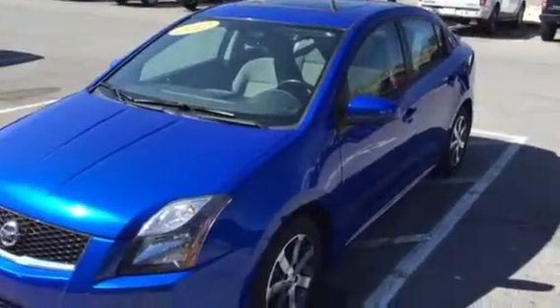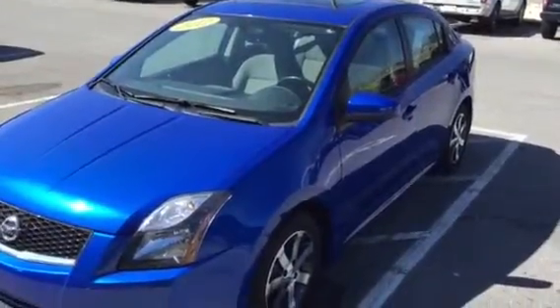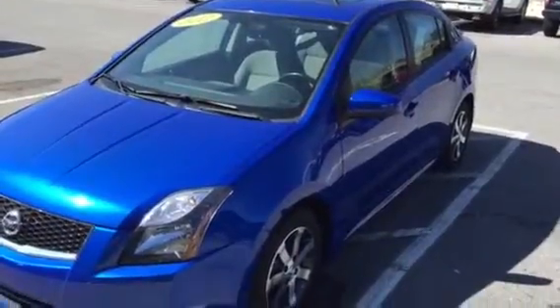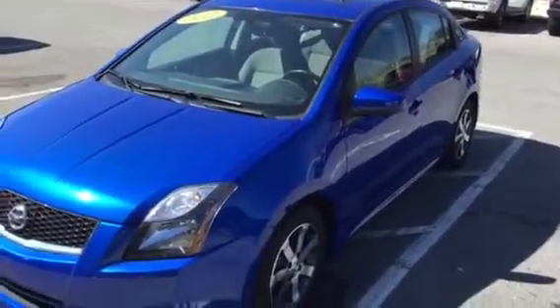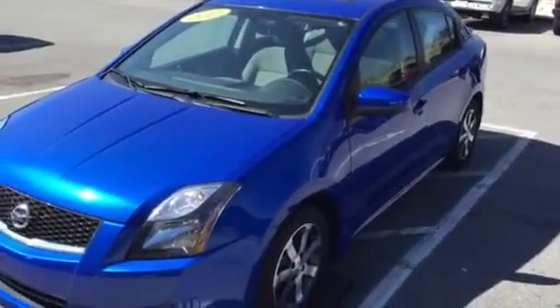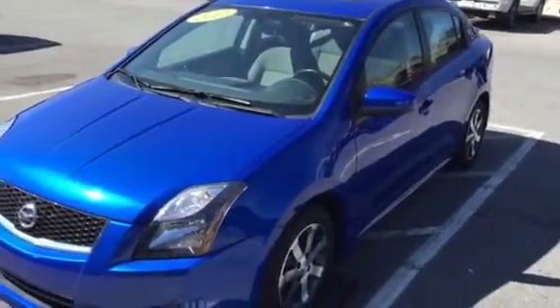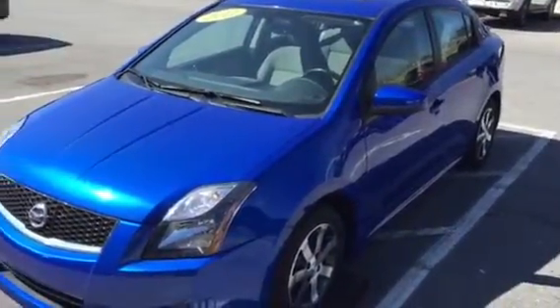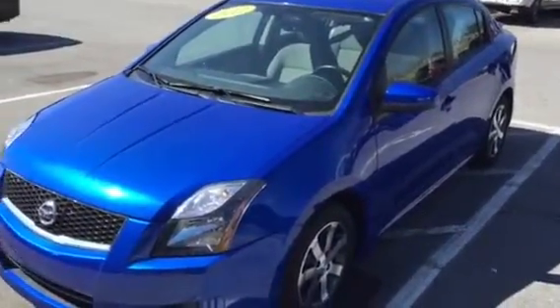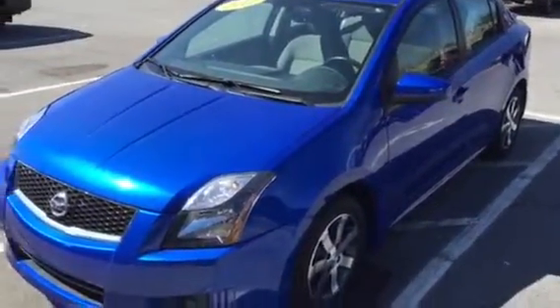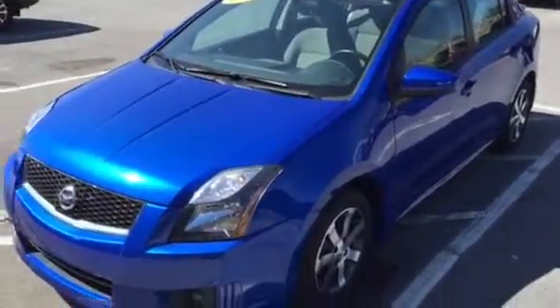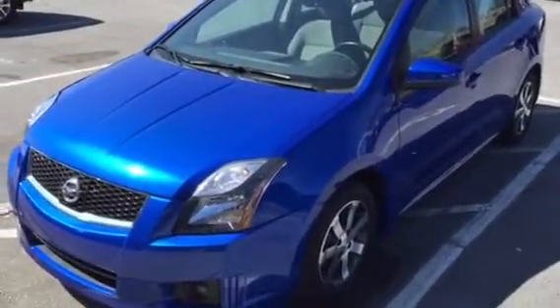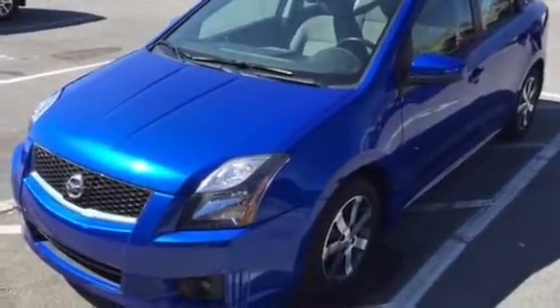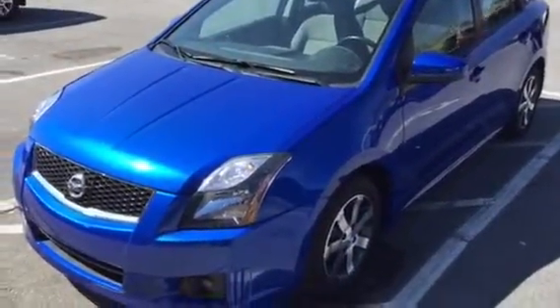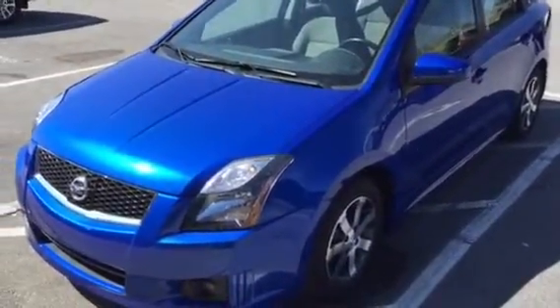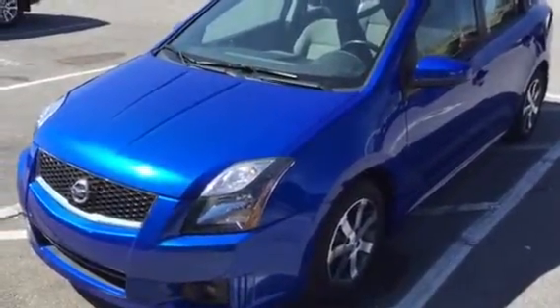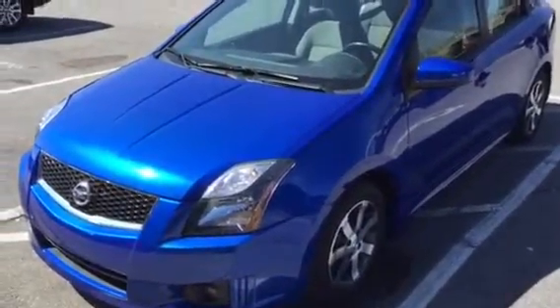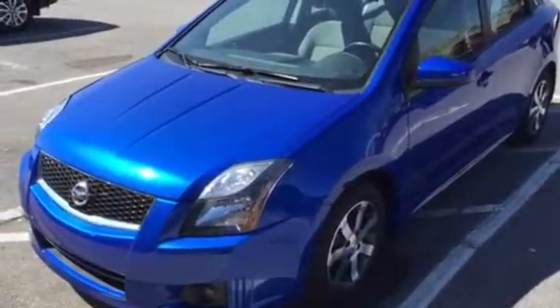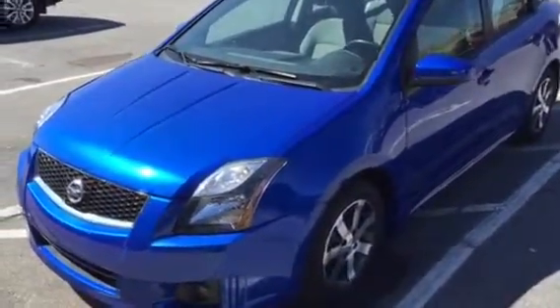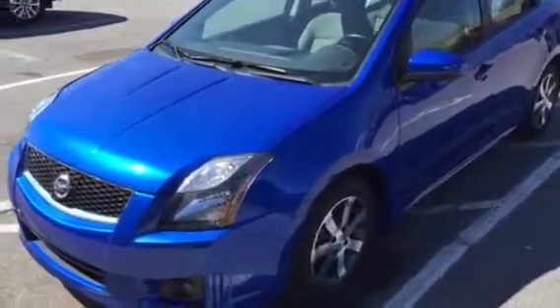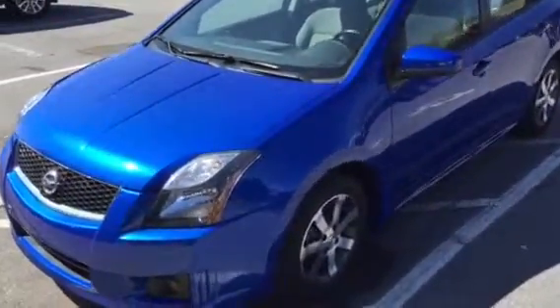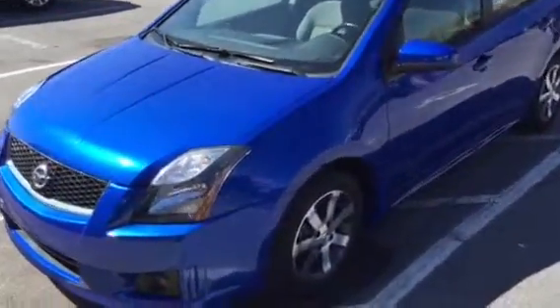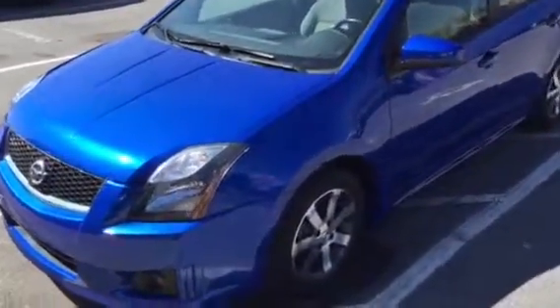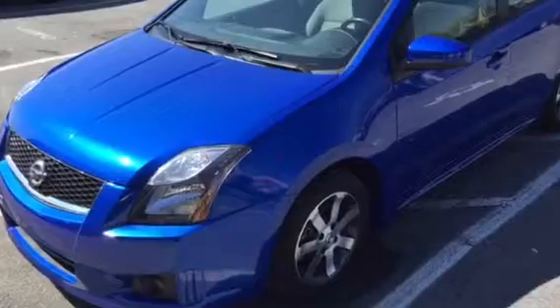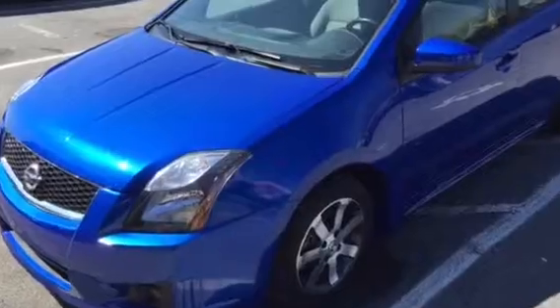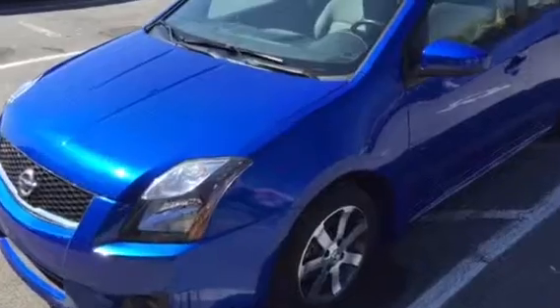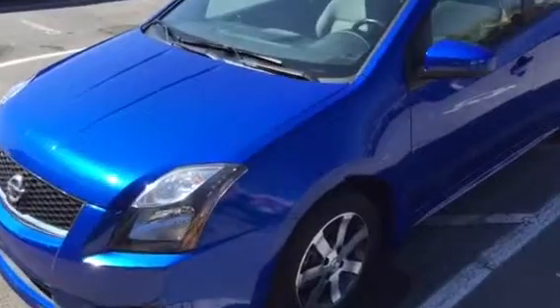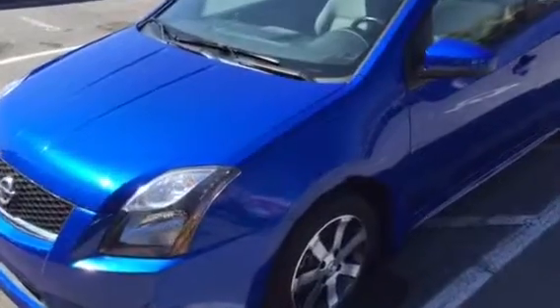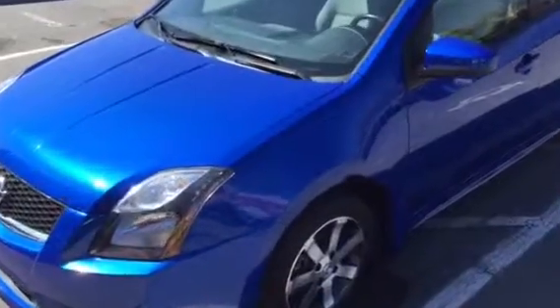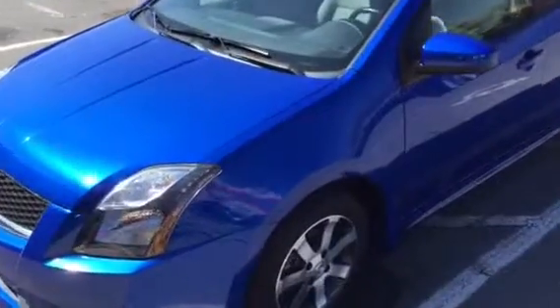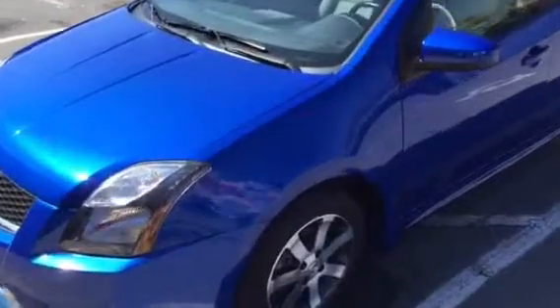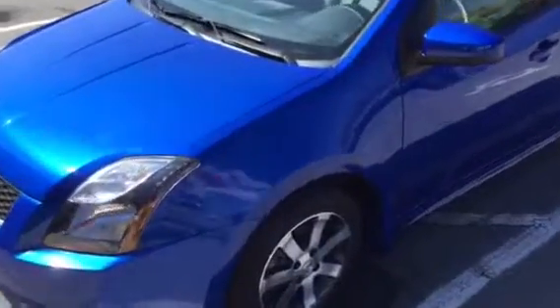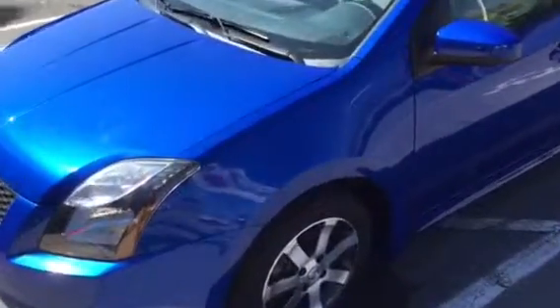Hey Steve, this is Kenny at Tri-Cities Nissan. This is the video I told you I was going to send you of your 2012 Sentra.